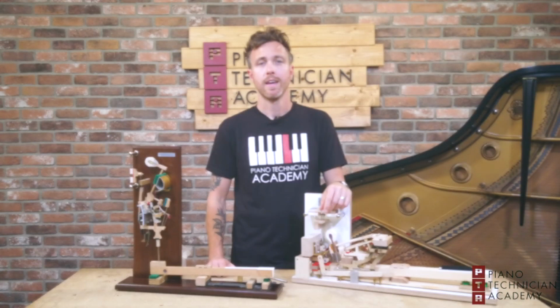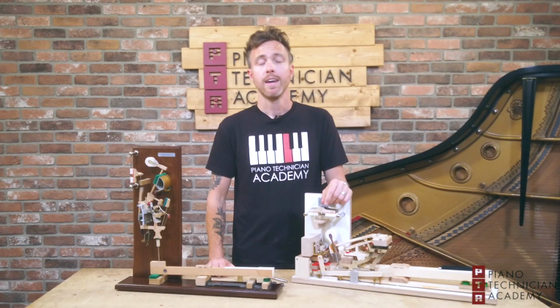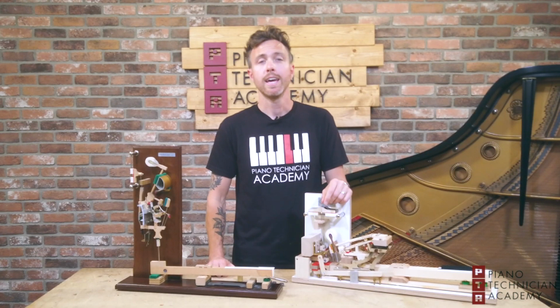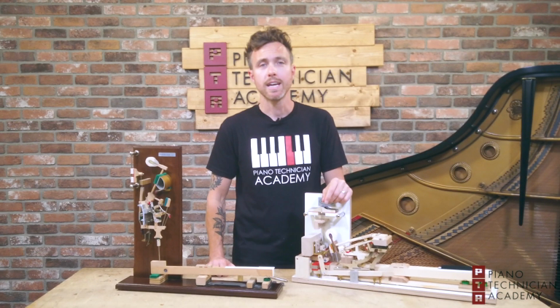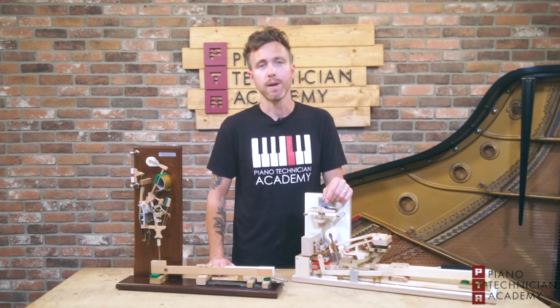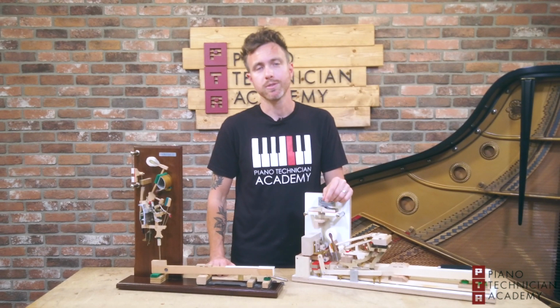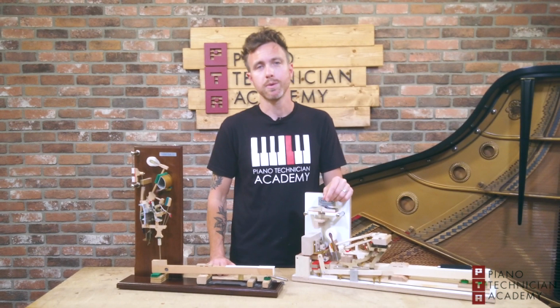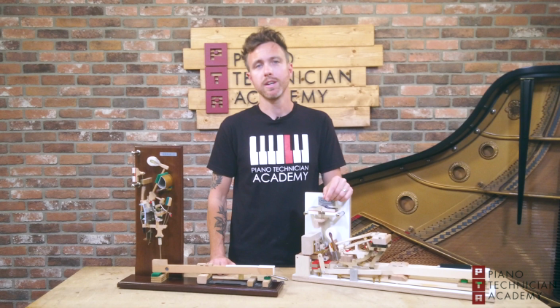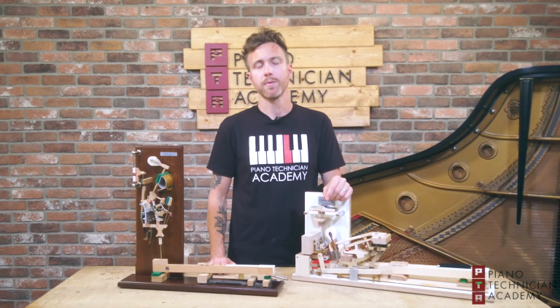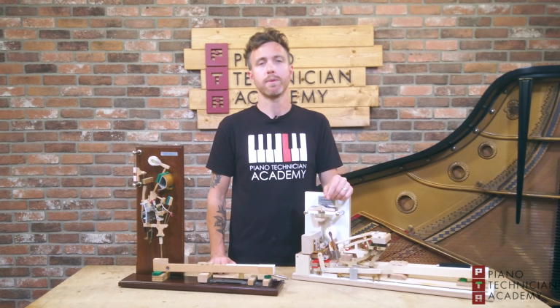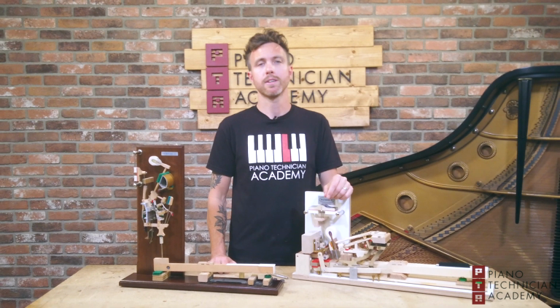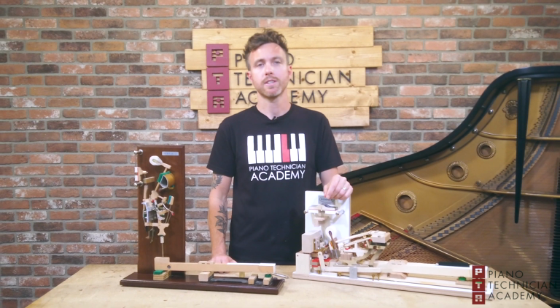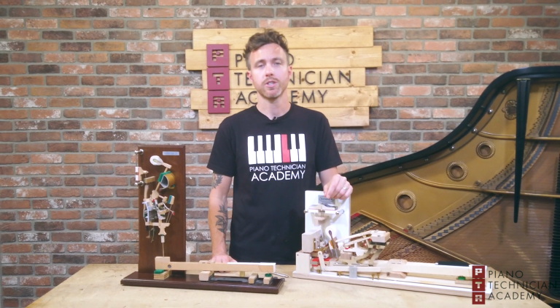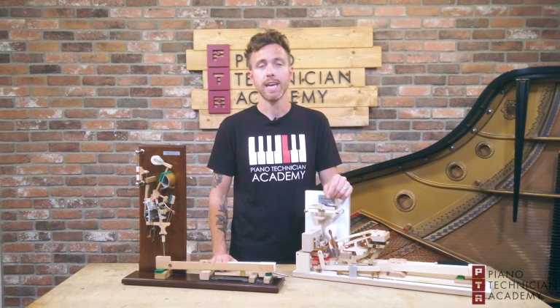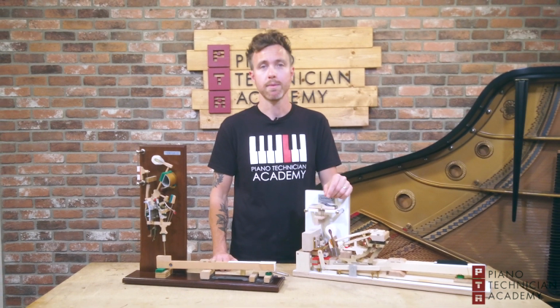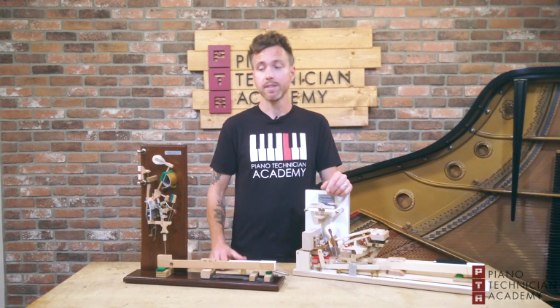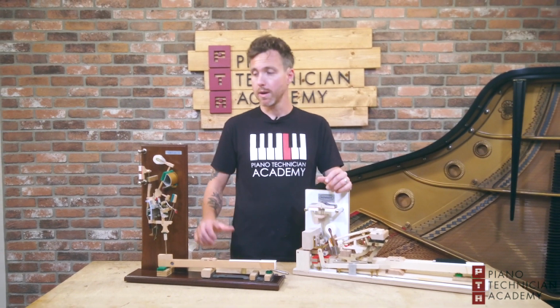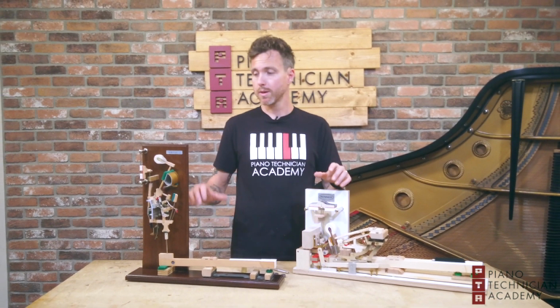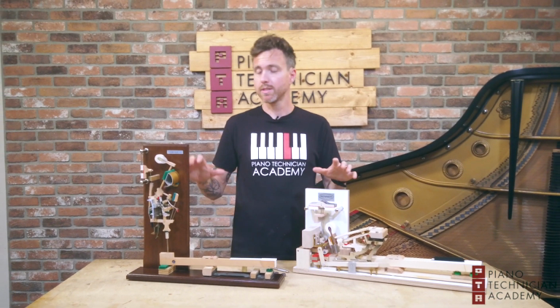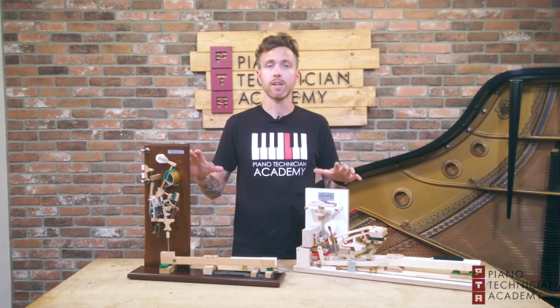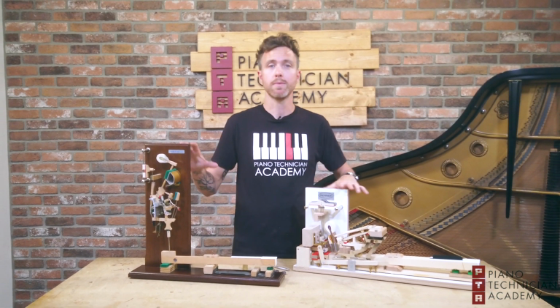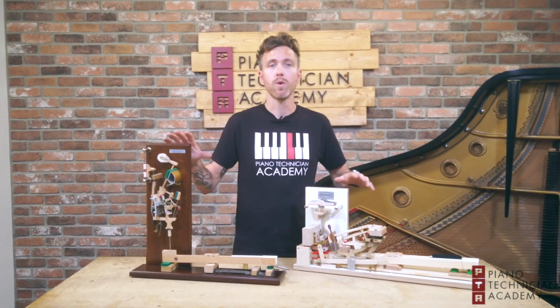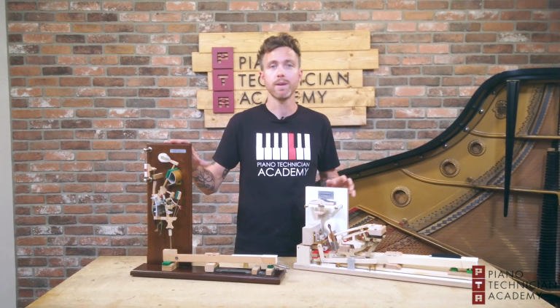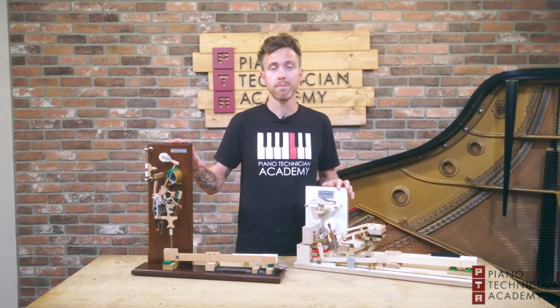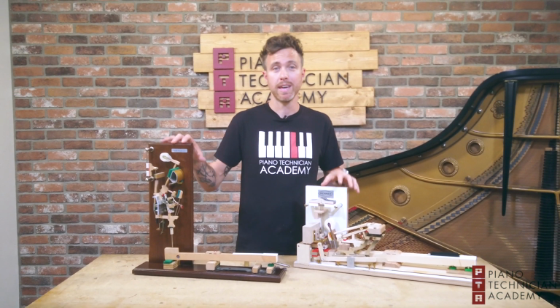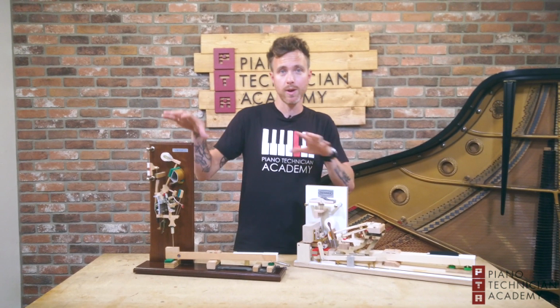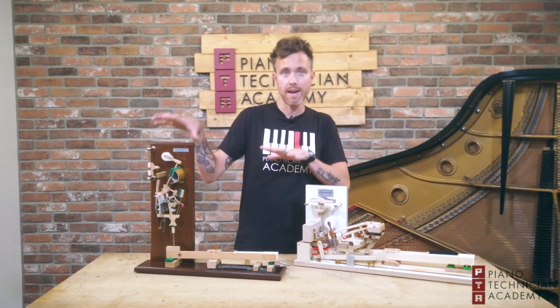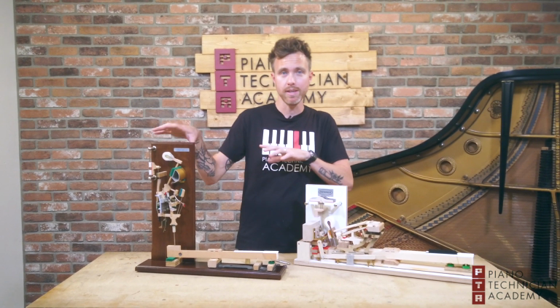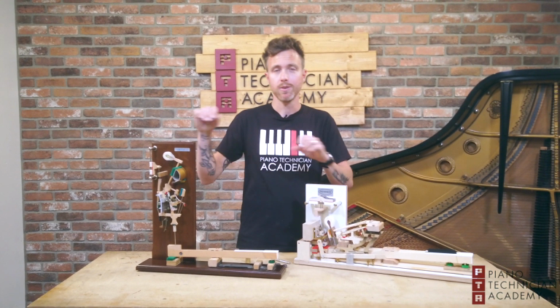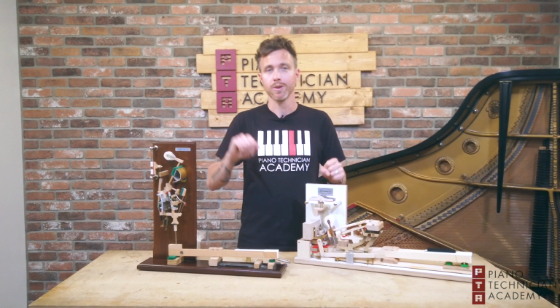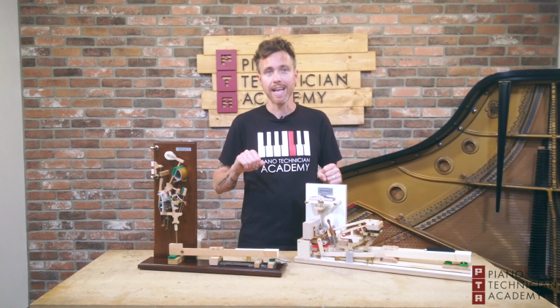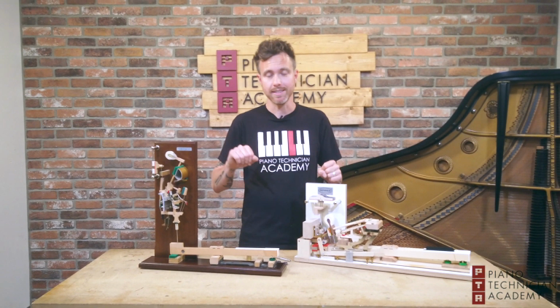Hey guys, Michael Stilwell here from the Piano Technician Academy. Today we're going to be talking about what makes a piano heavy or light.